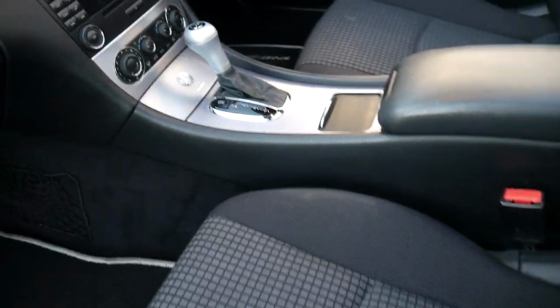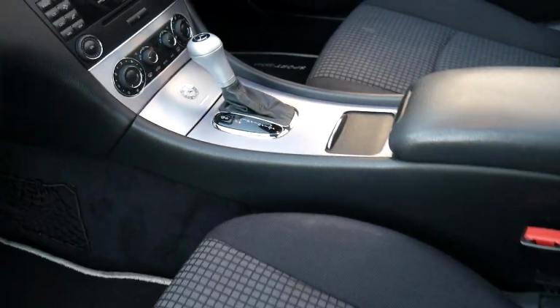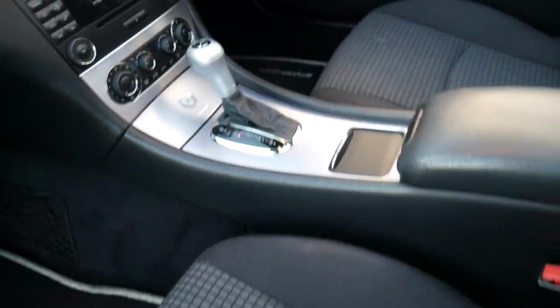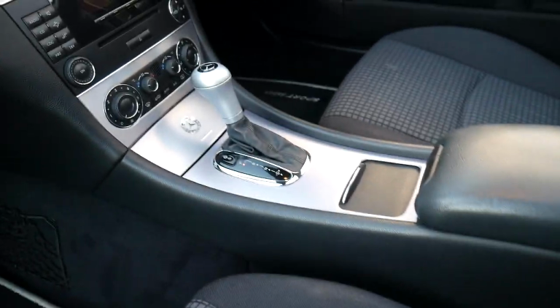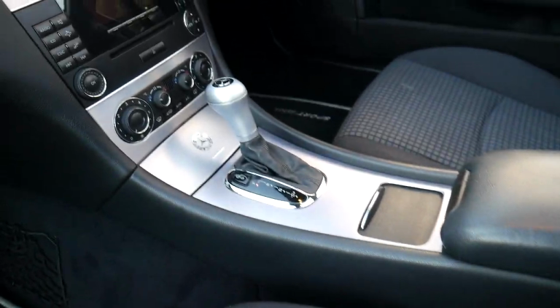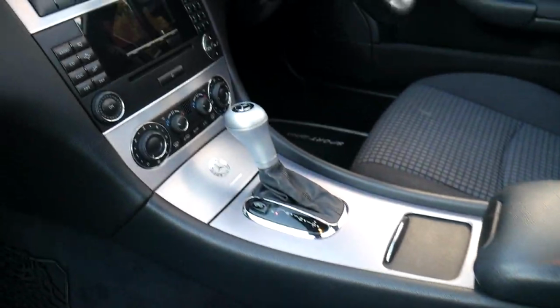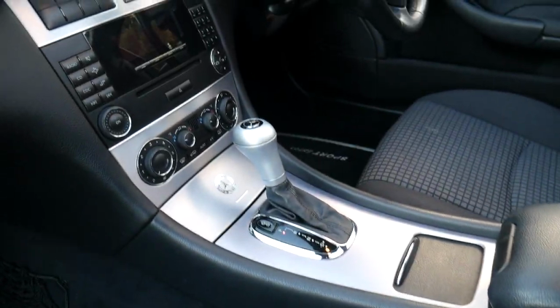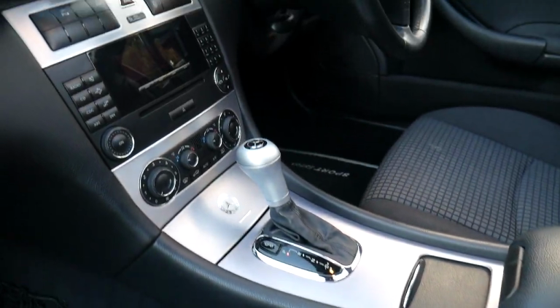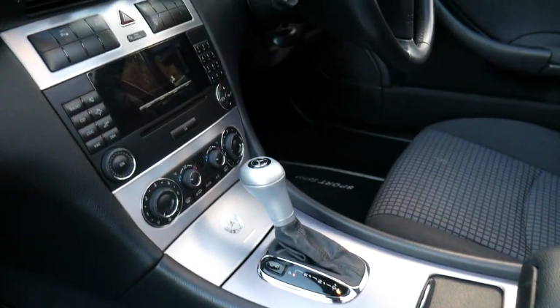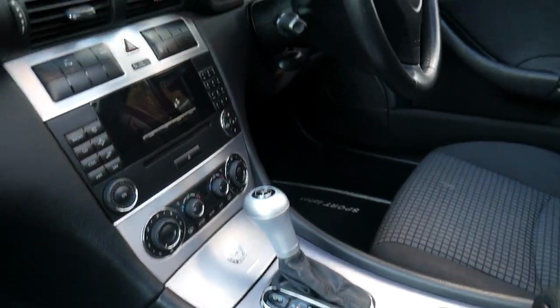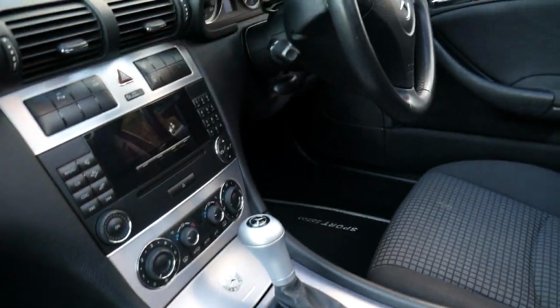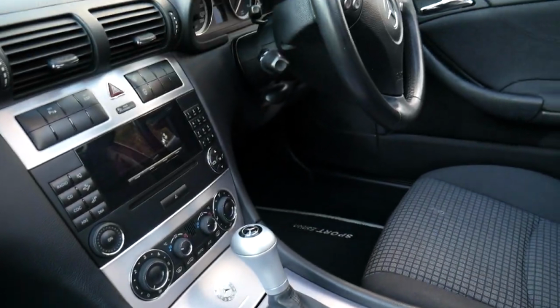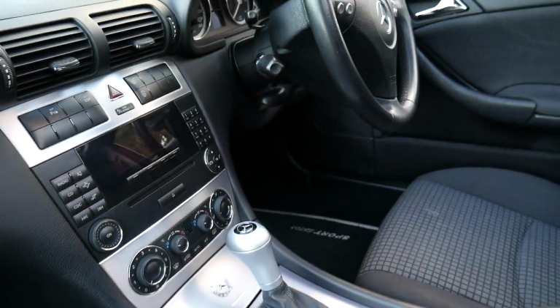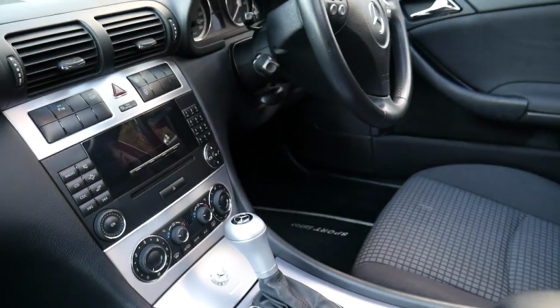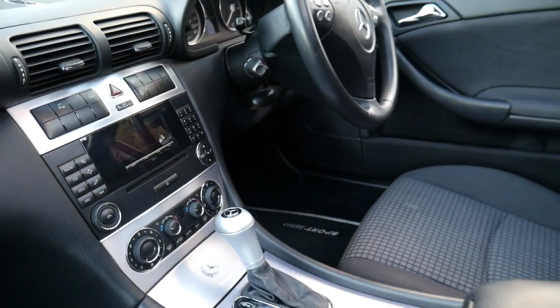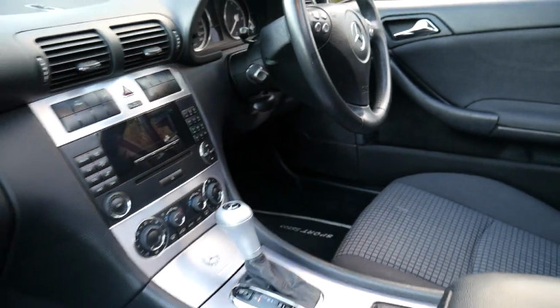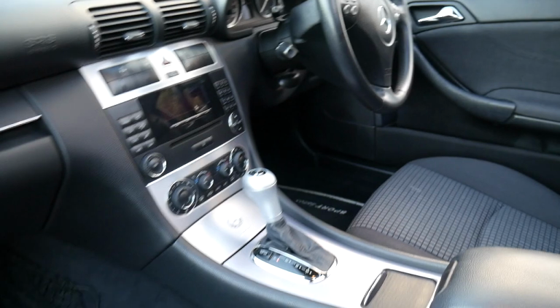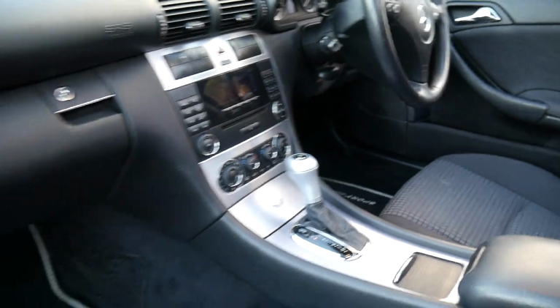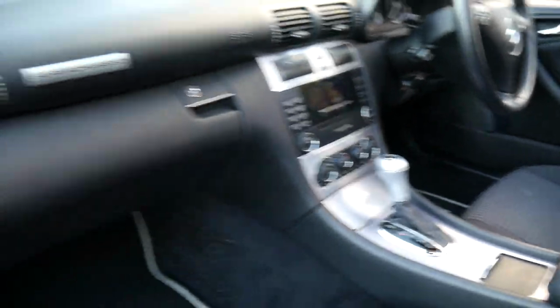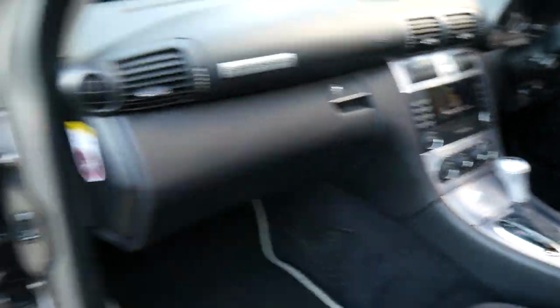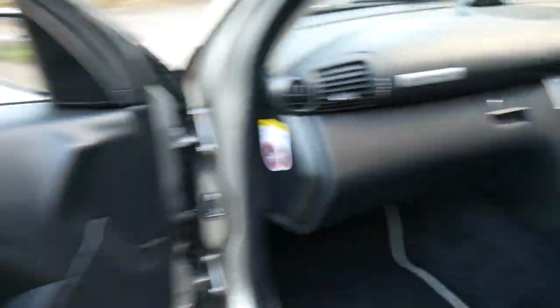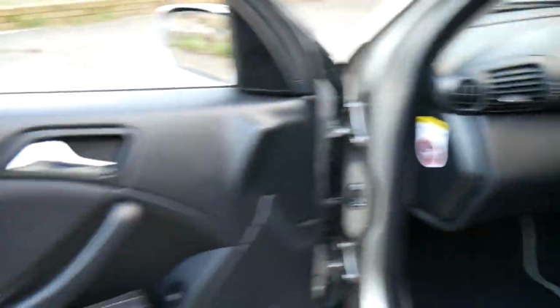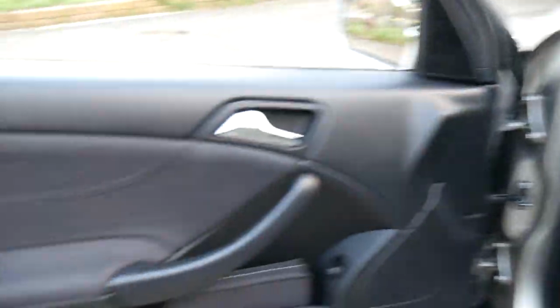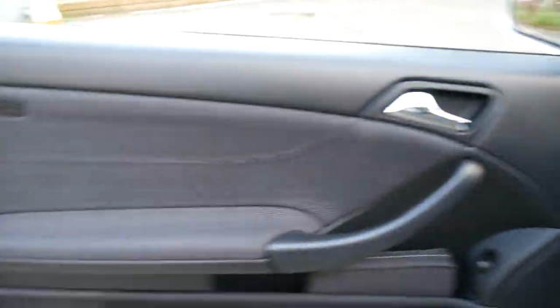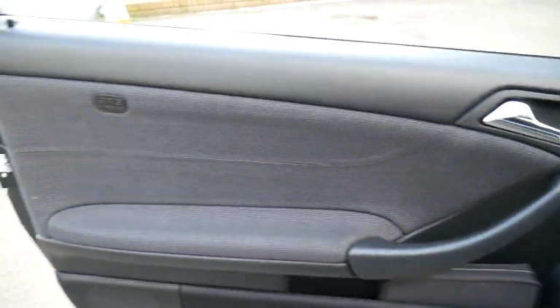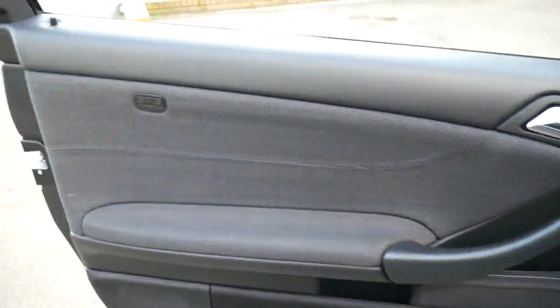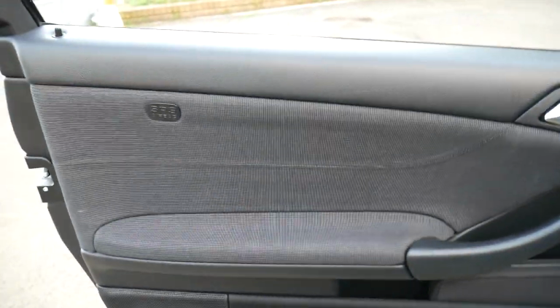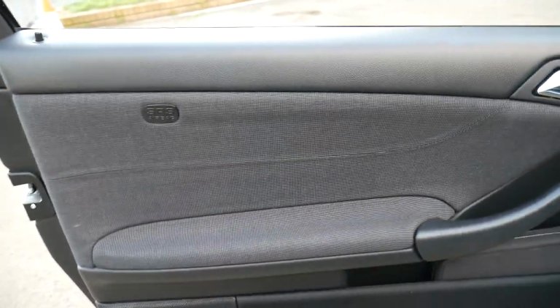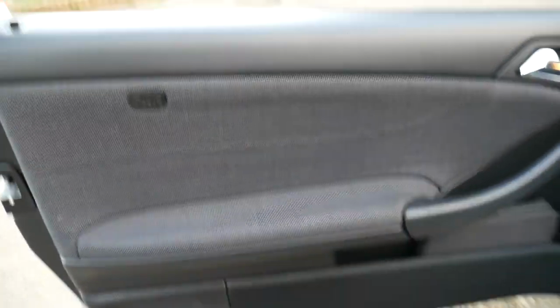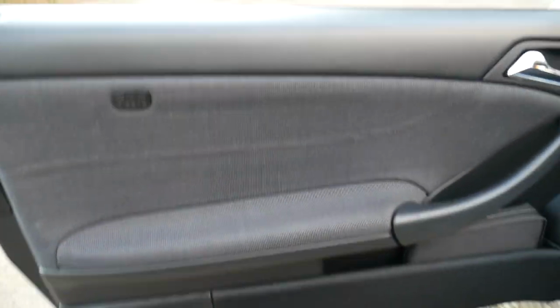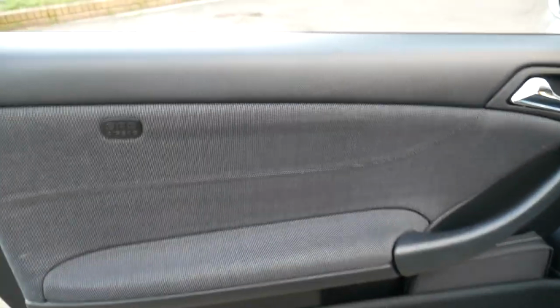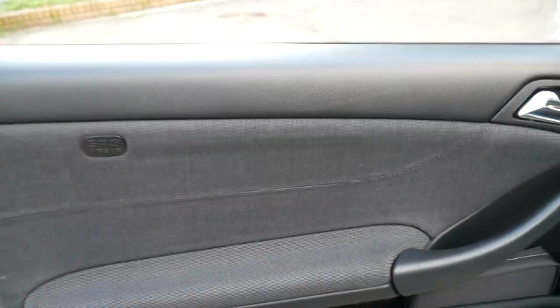The aluminium inserts look fantastic. It's also got a CD player, cruise control, speed limiter, and airbags in the doors as well as the dashboard.